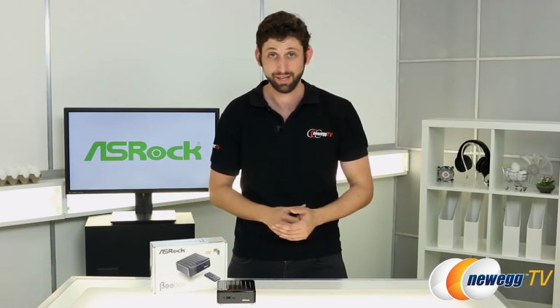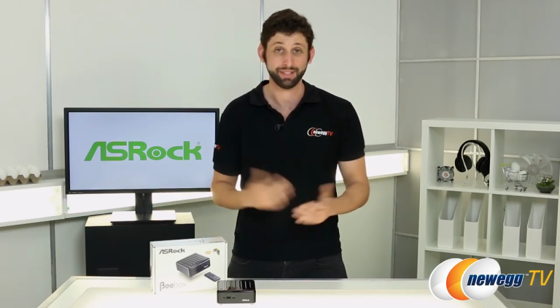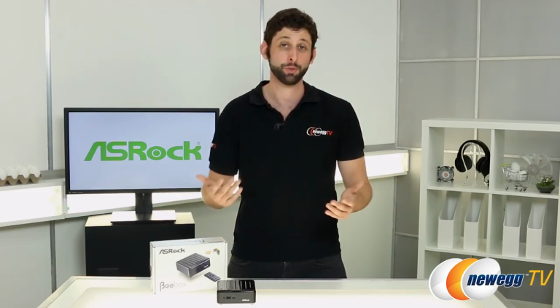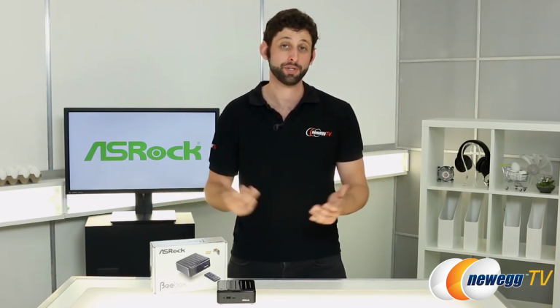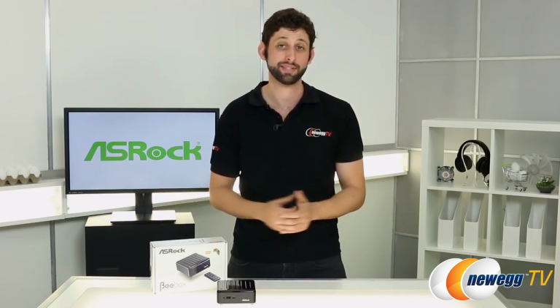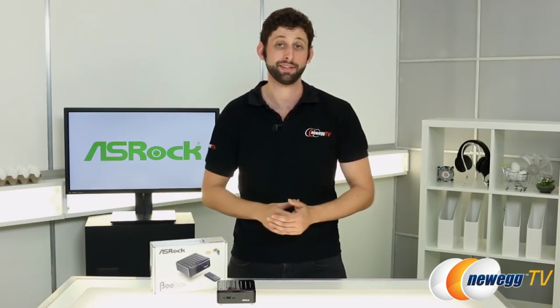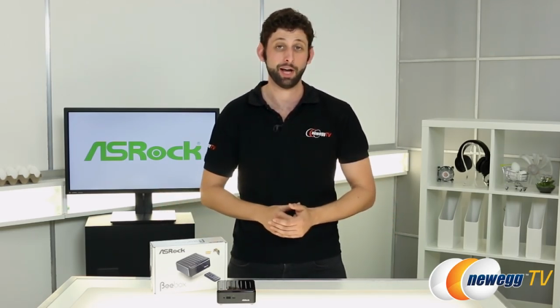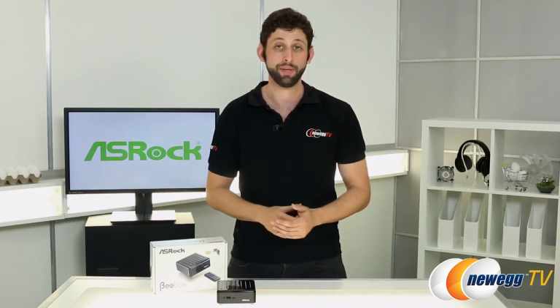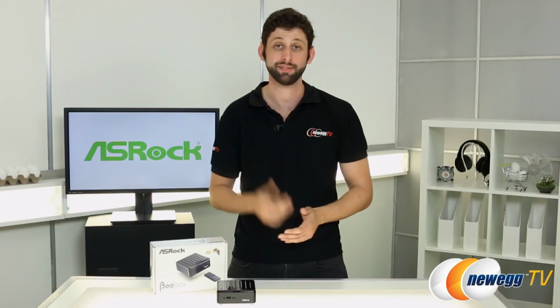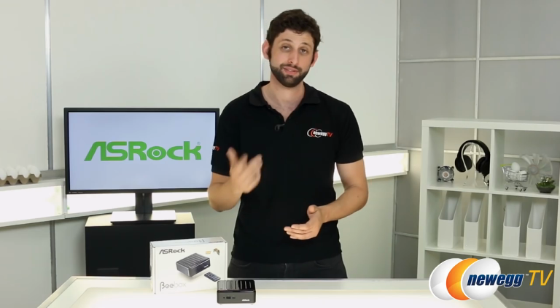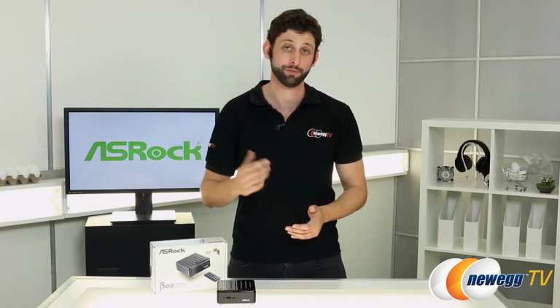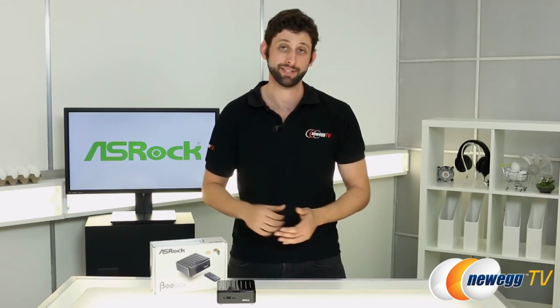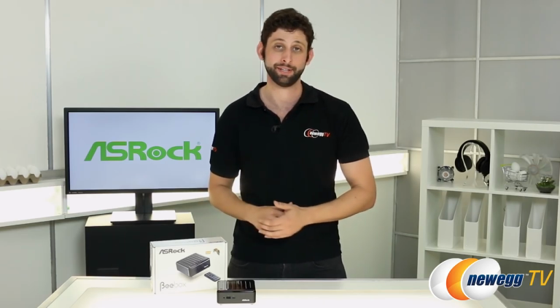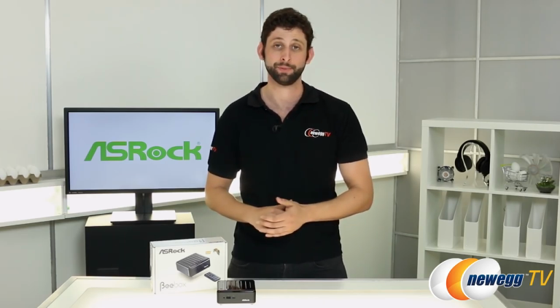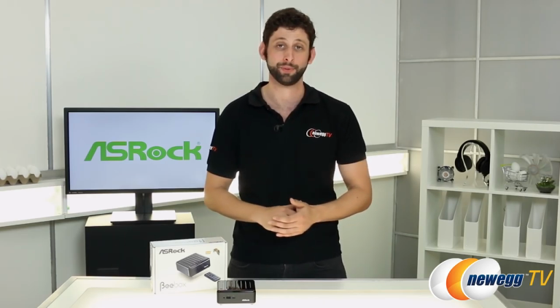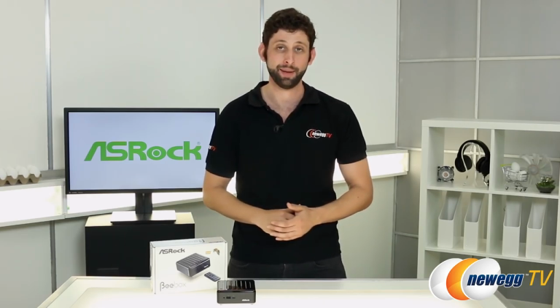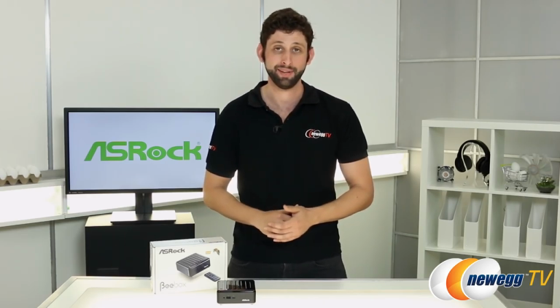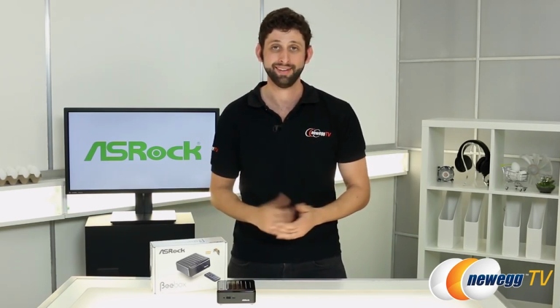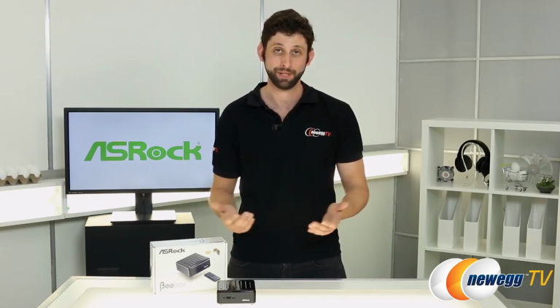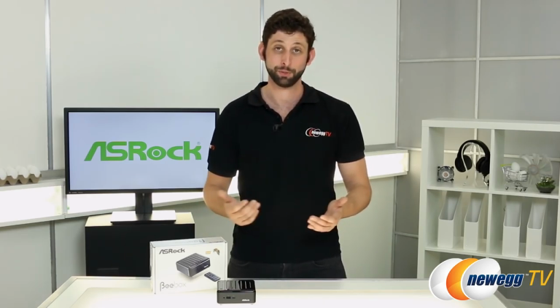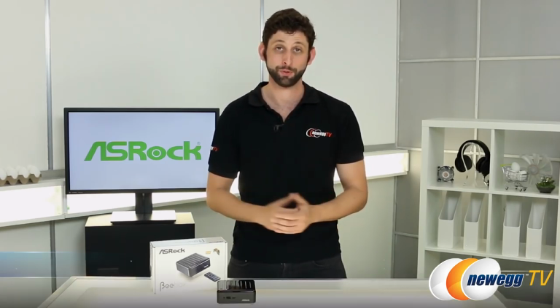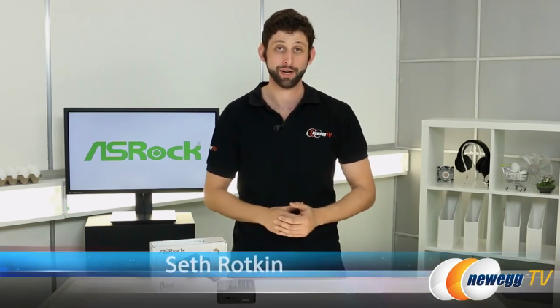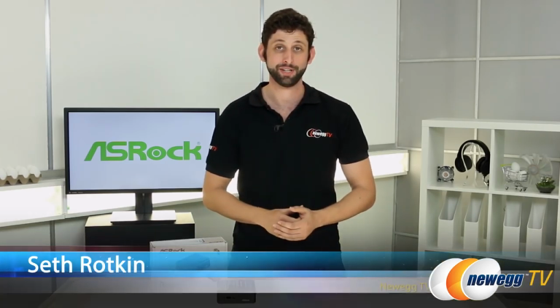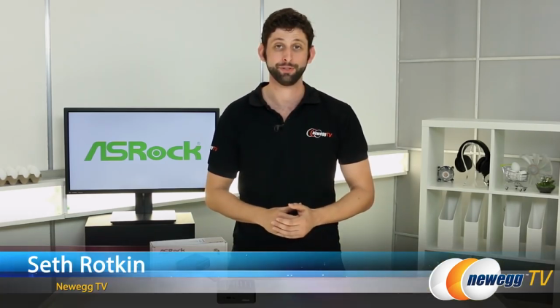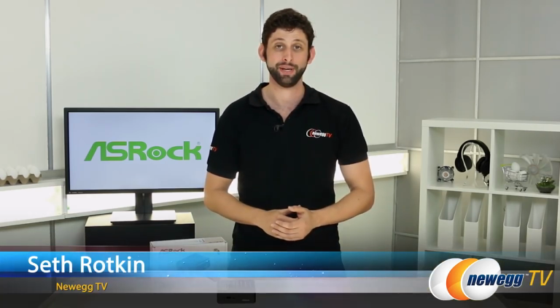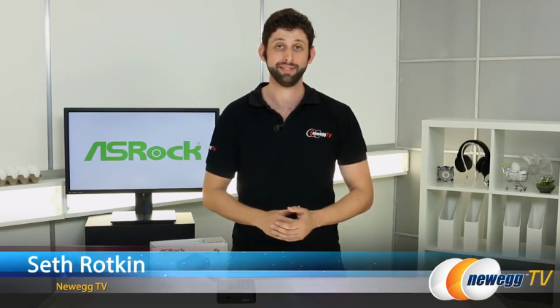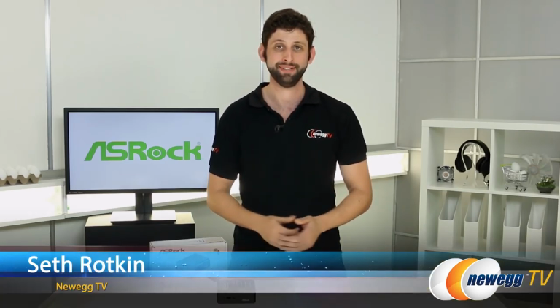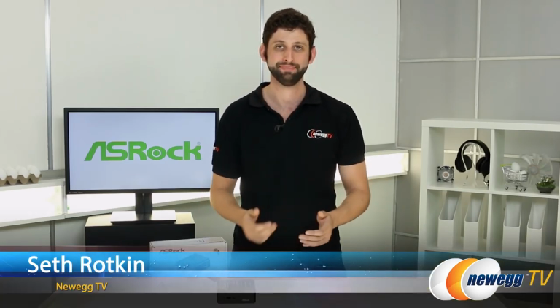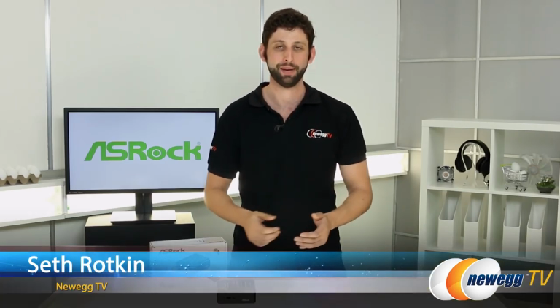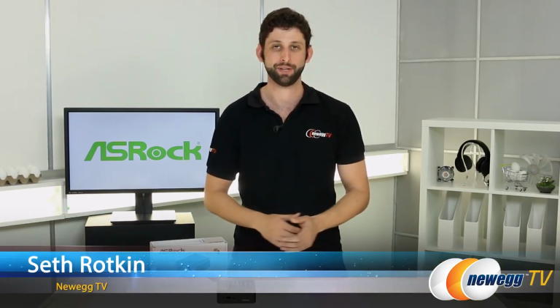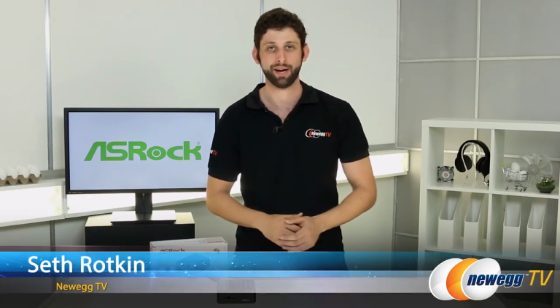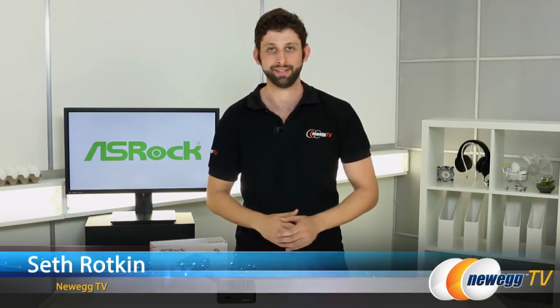Let us know what you guys think in the comments. Don't forget to like and subscribe. Thanks so much for watching, and for Newegg TV, I'm Seth Rotkin.